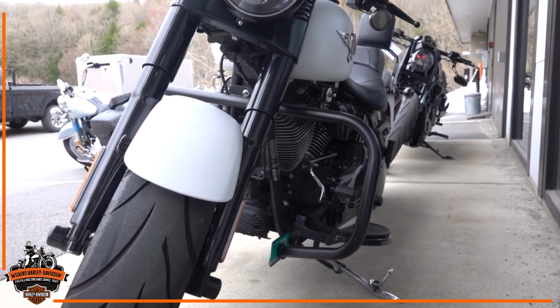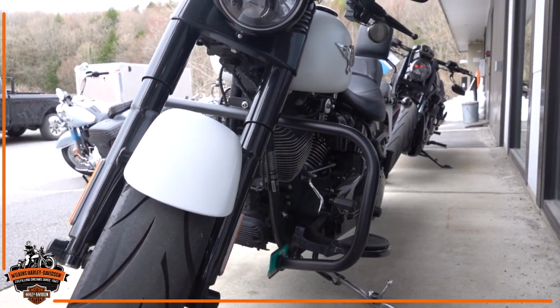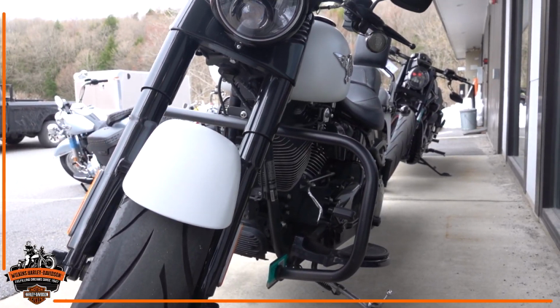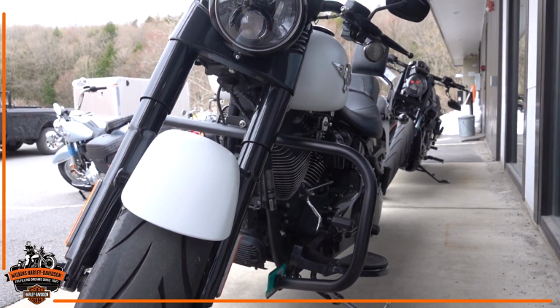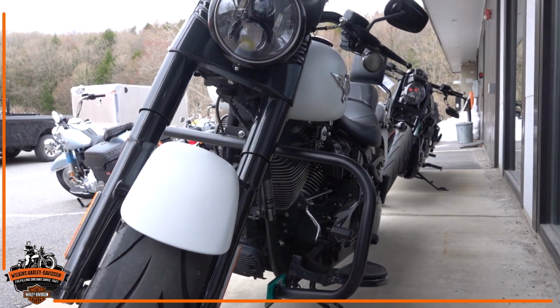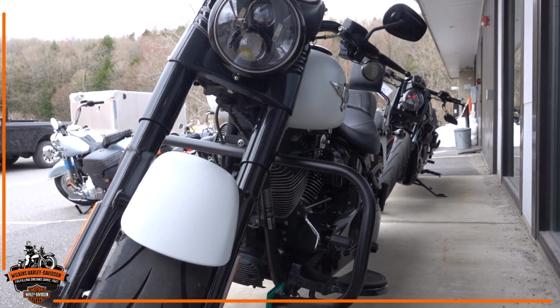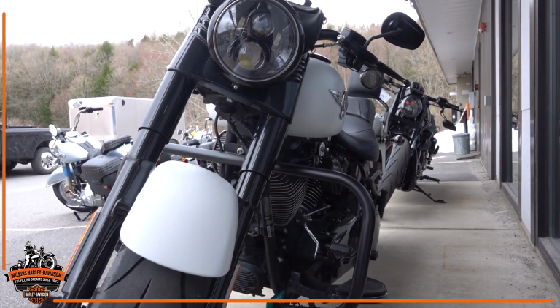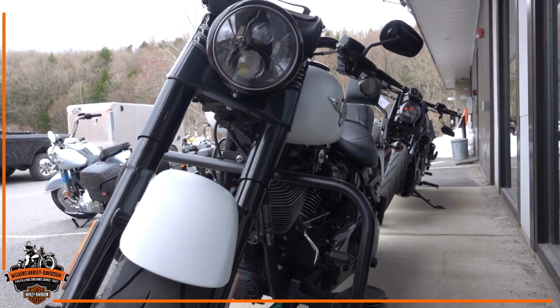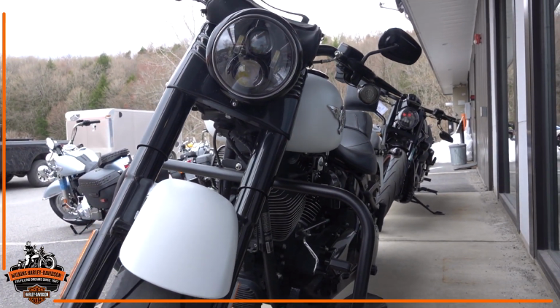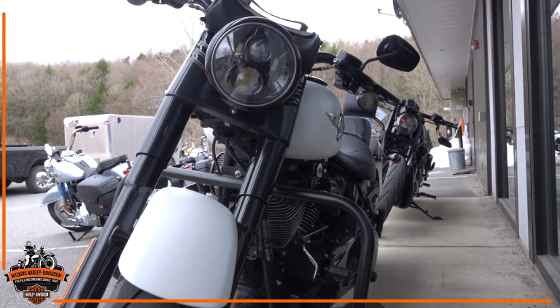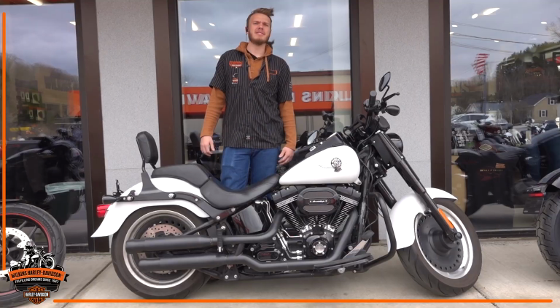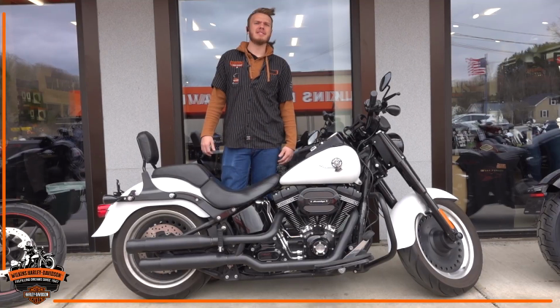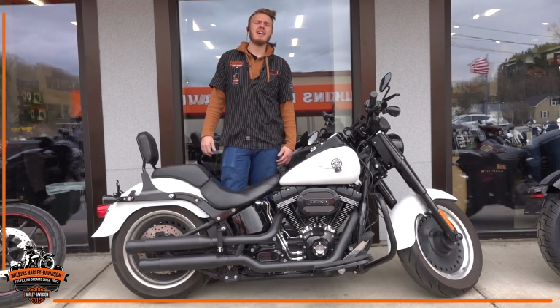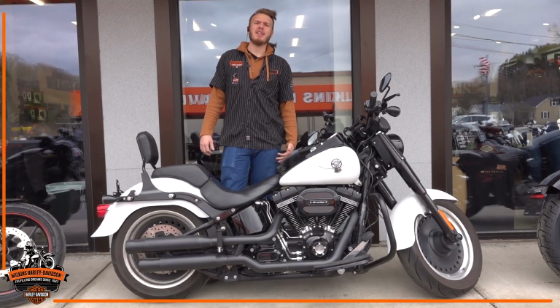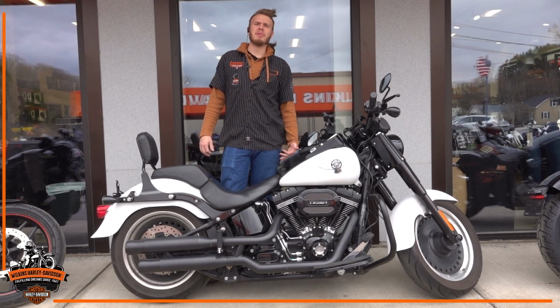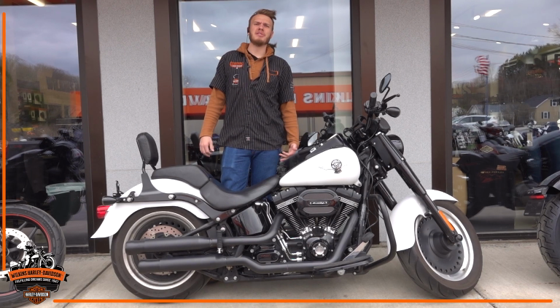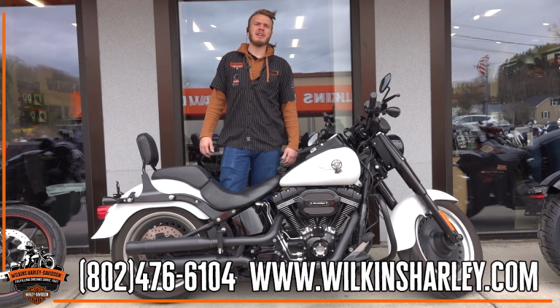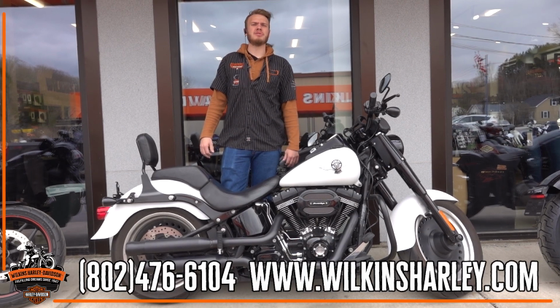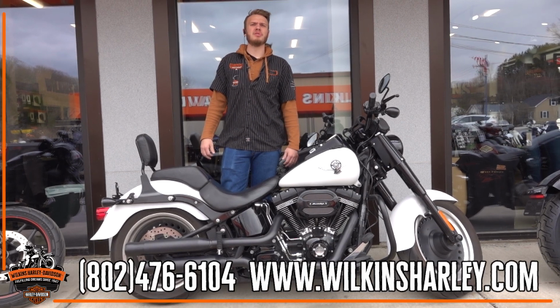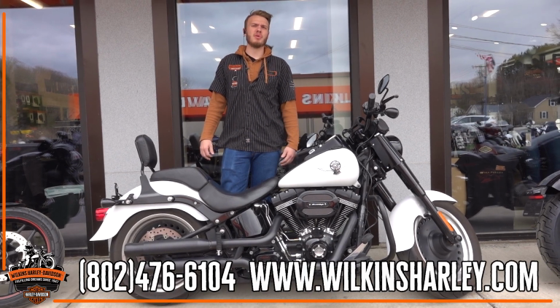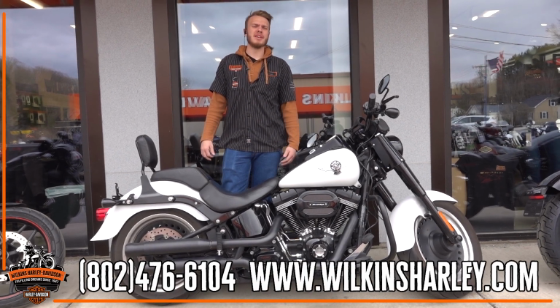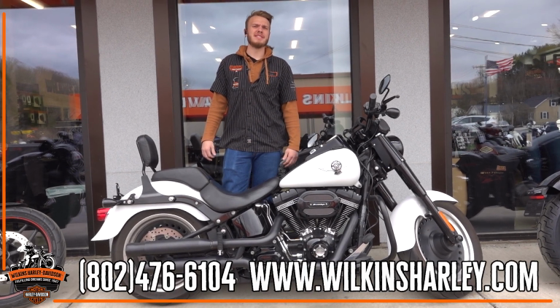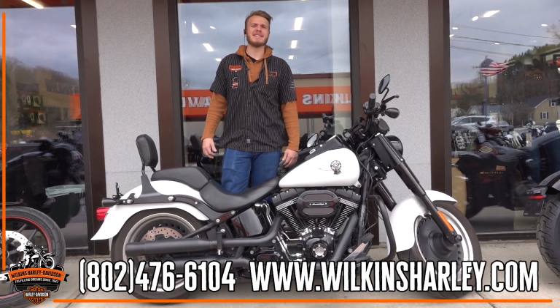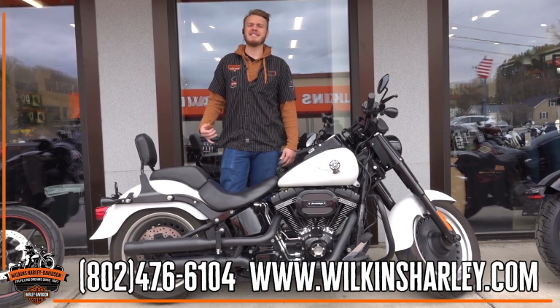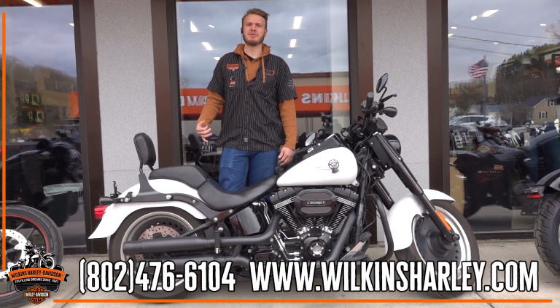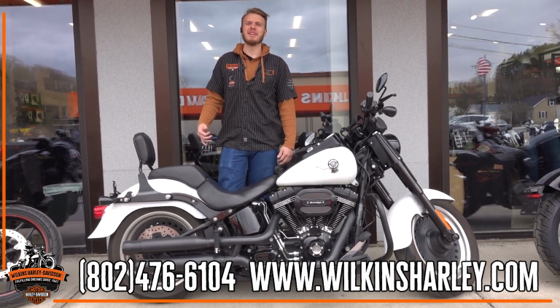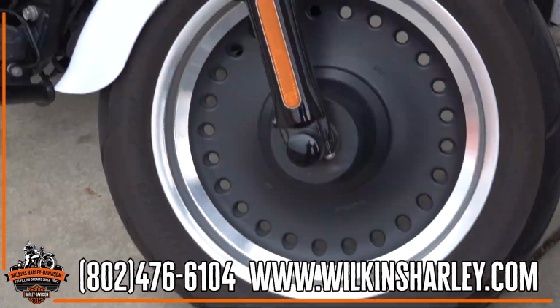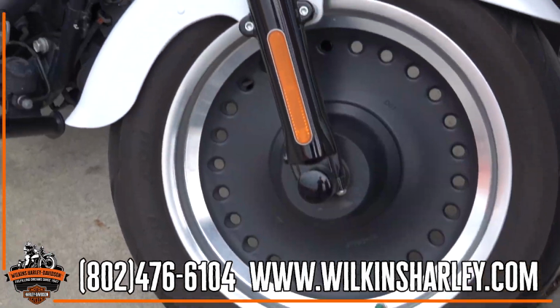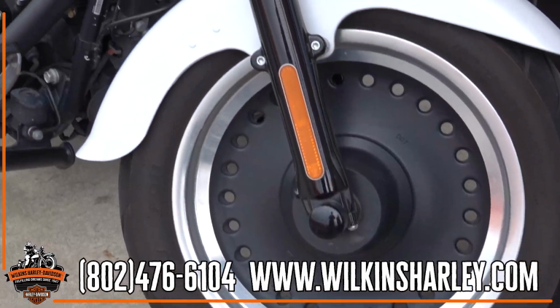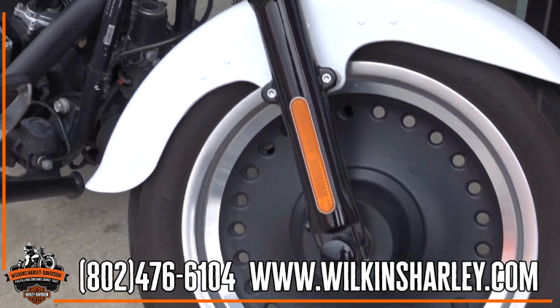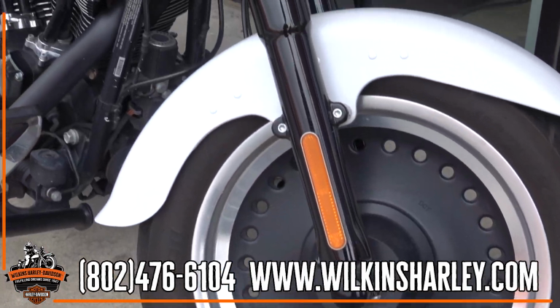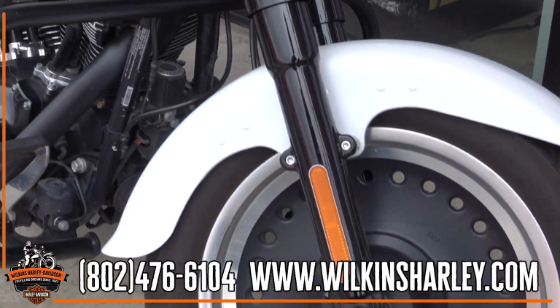If you have any questions, please reach out to Wilkins Harley-Davidson. The number here is 802-476-6104. Hope to see you soon.